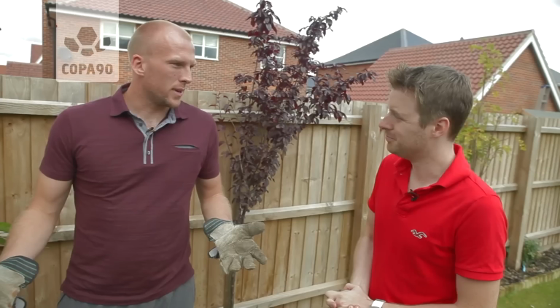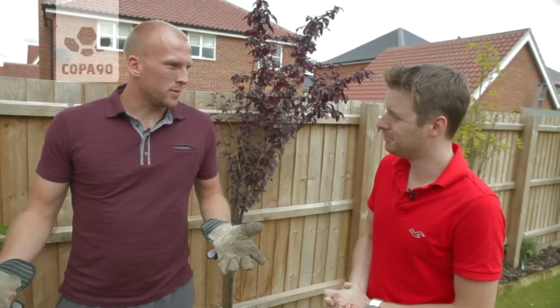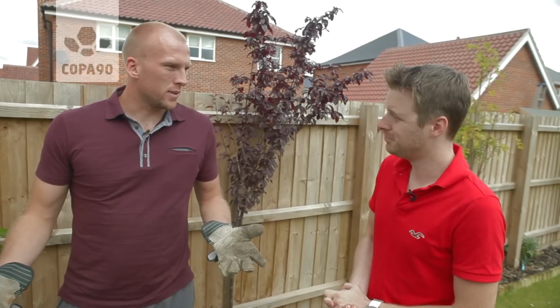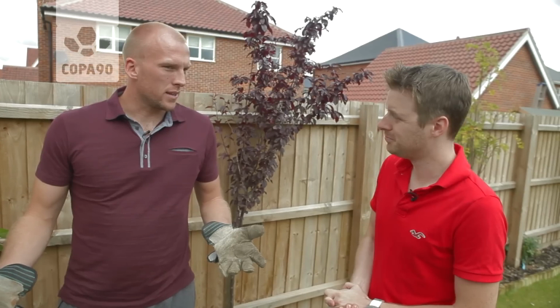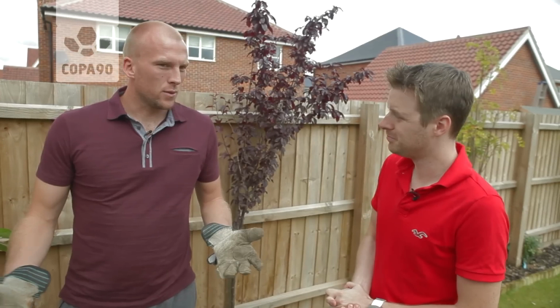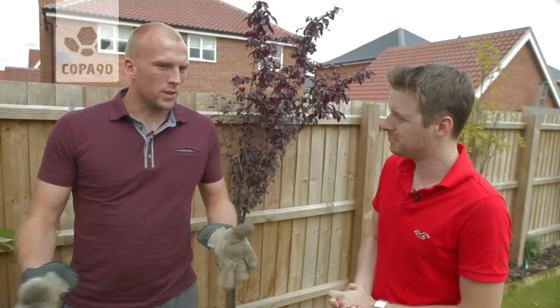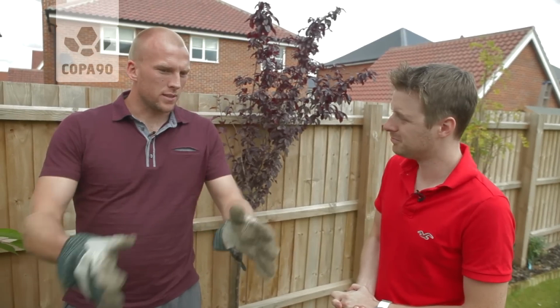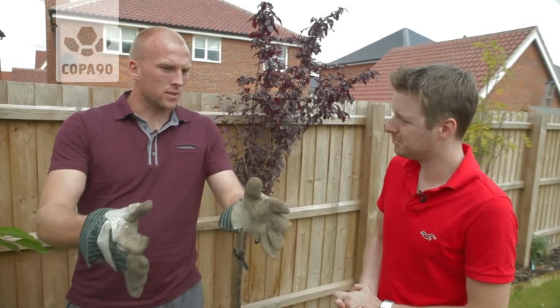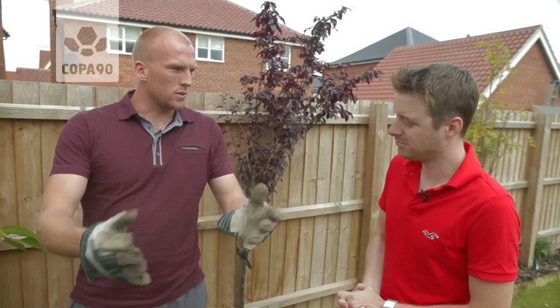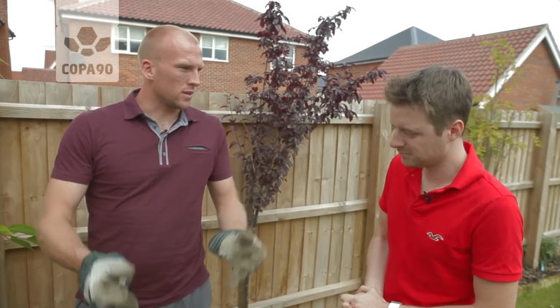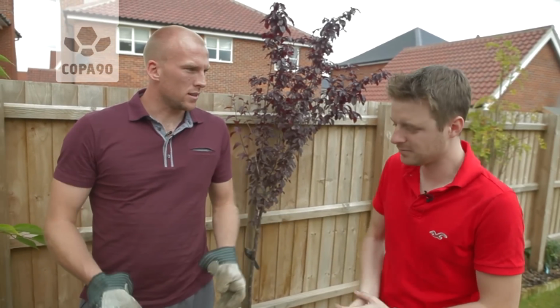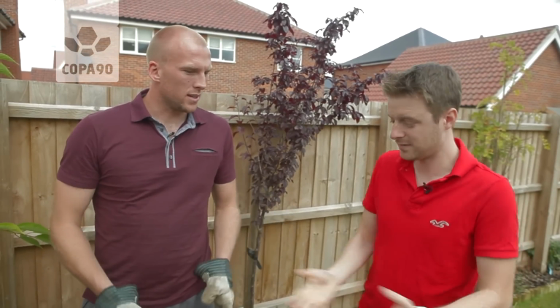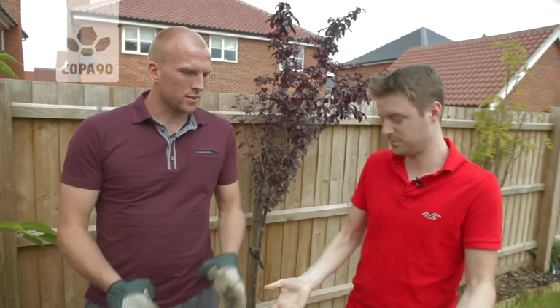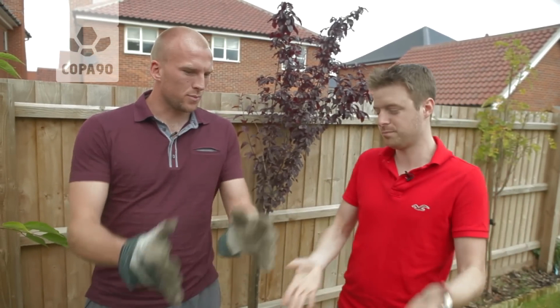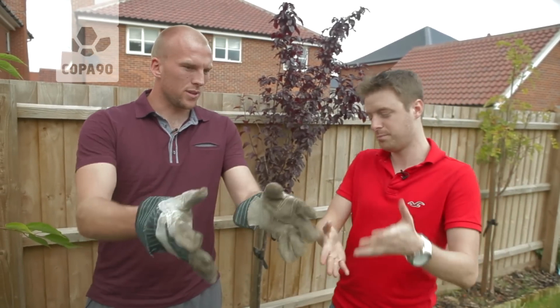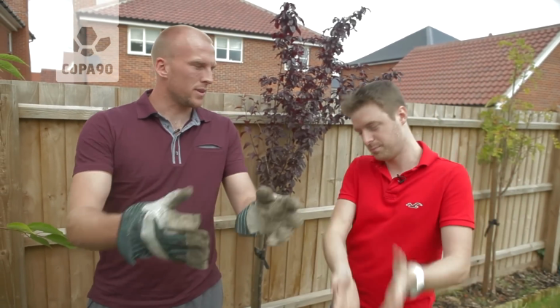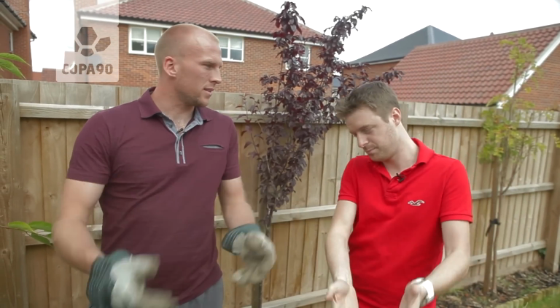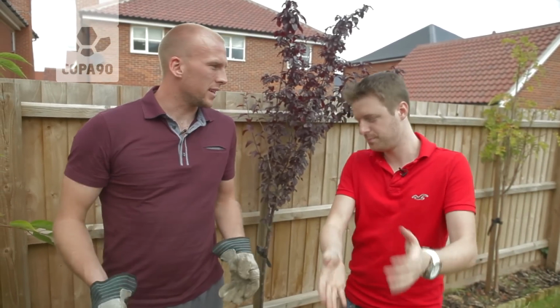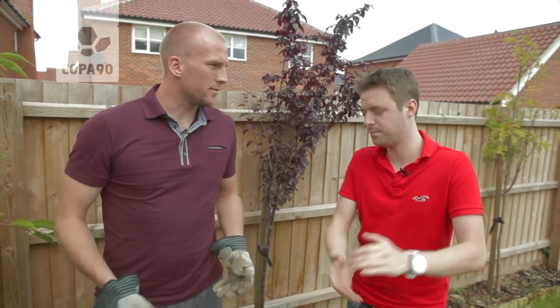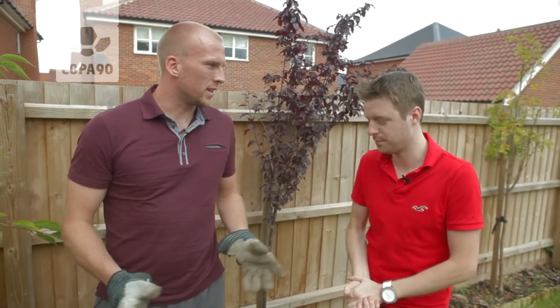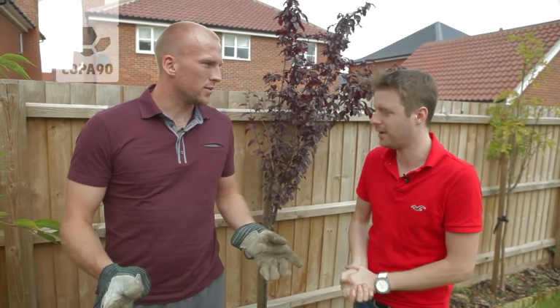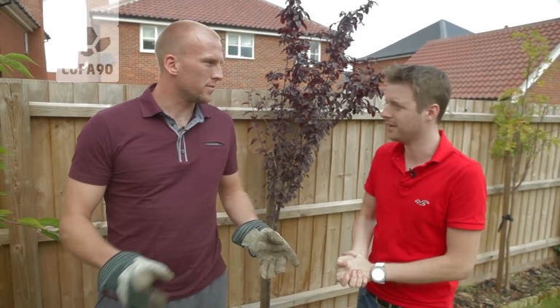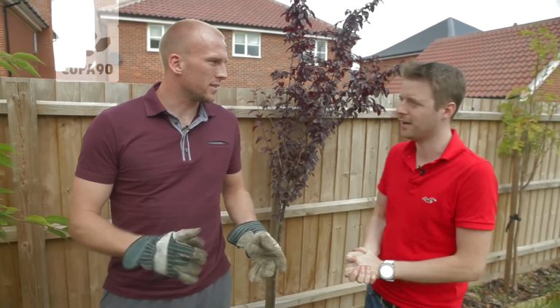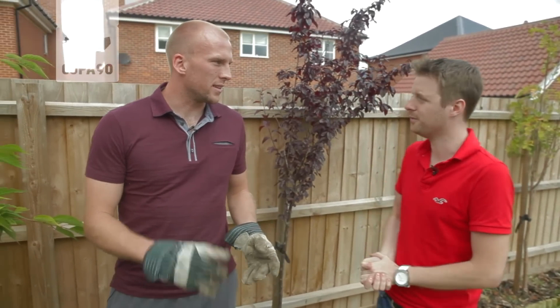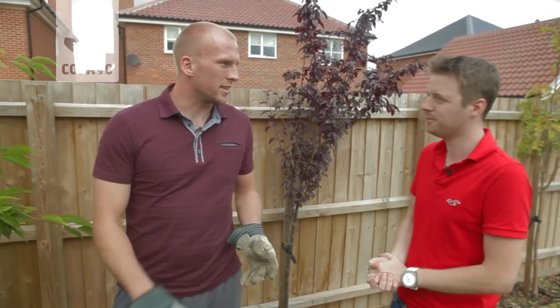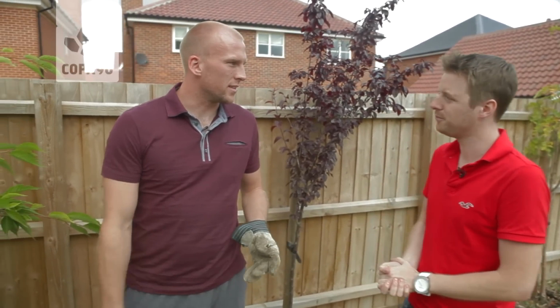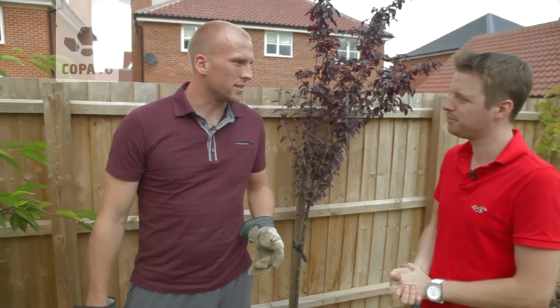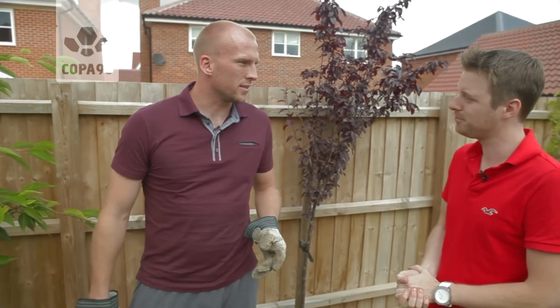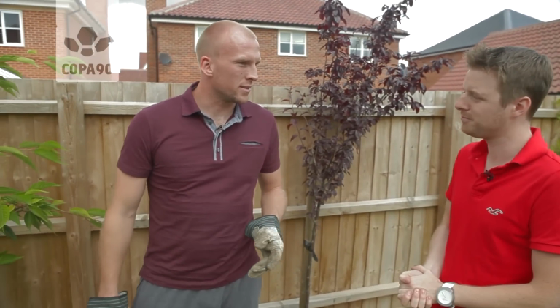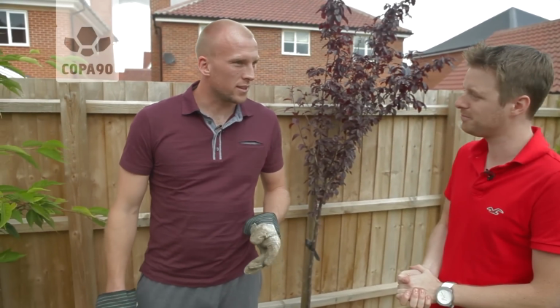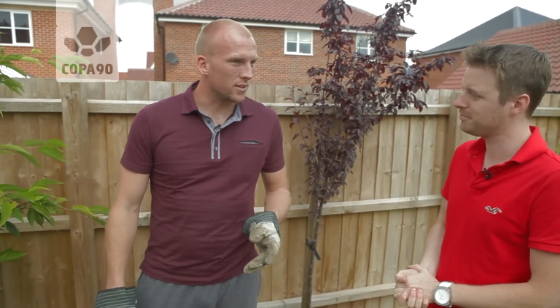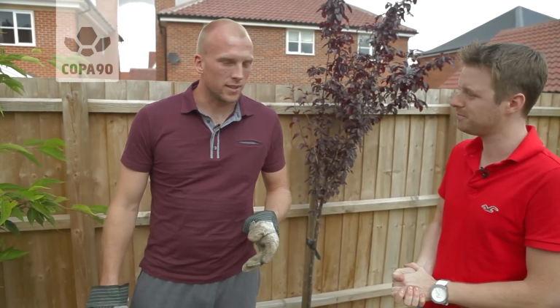People think, oh there's a nice spot in the garden, let's just put a plant there. Put the plant in — no, no, no. You can't do that.